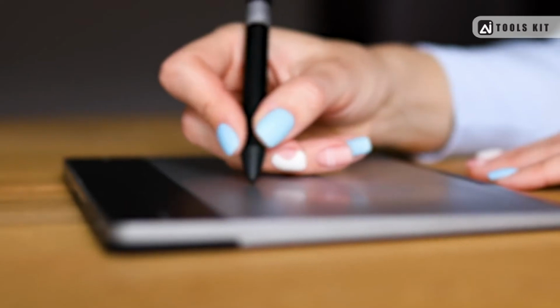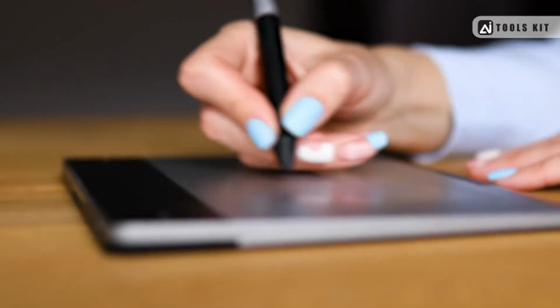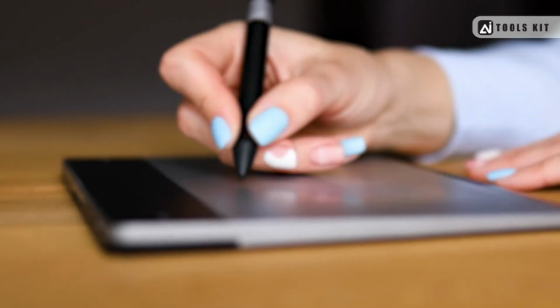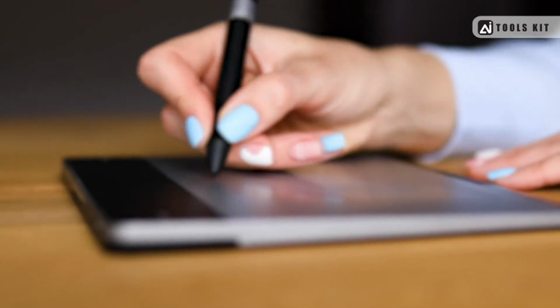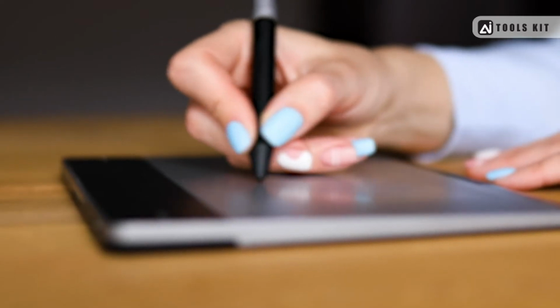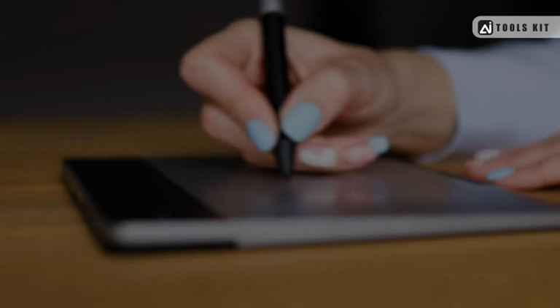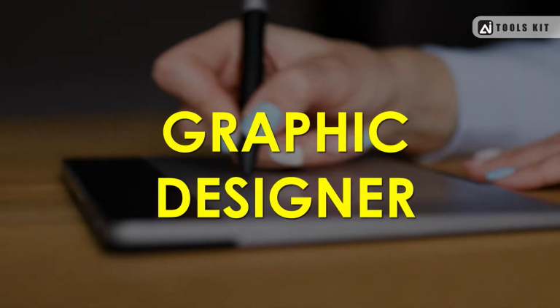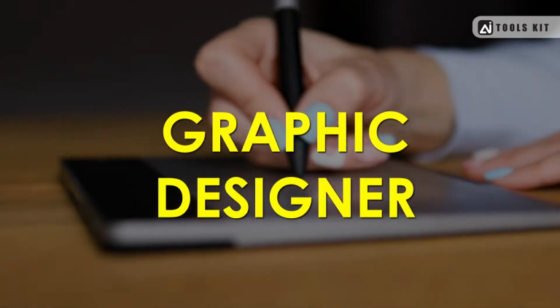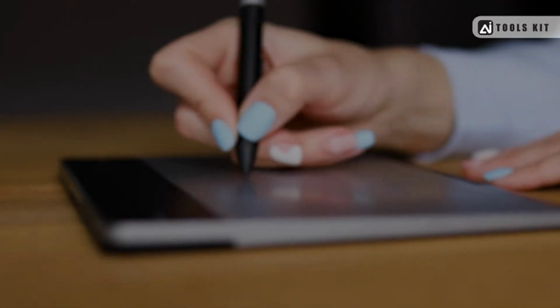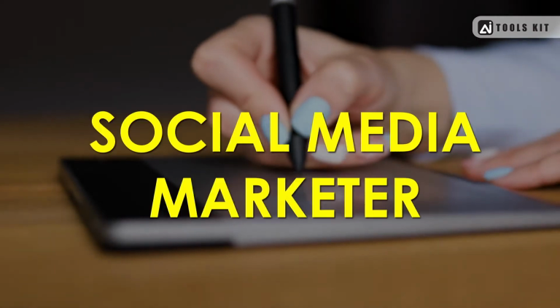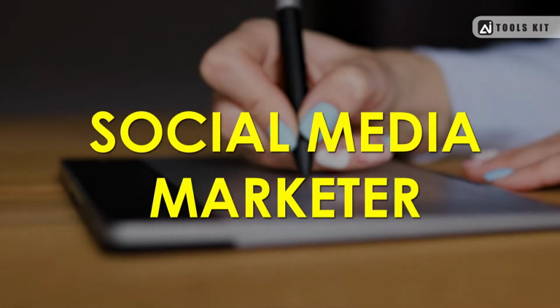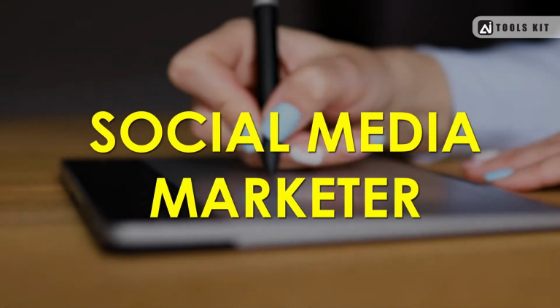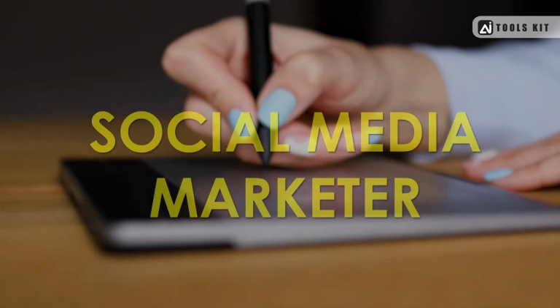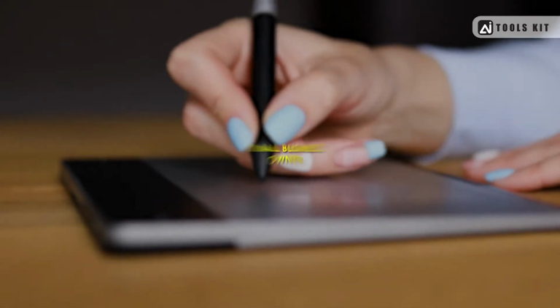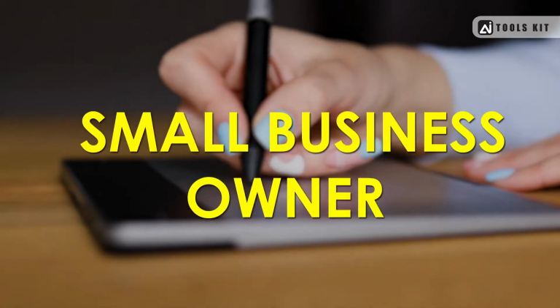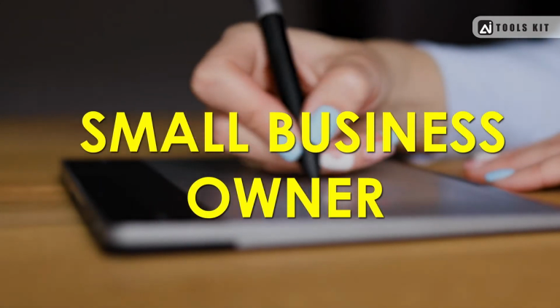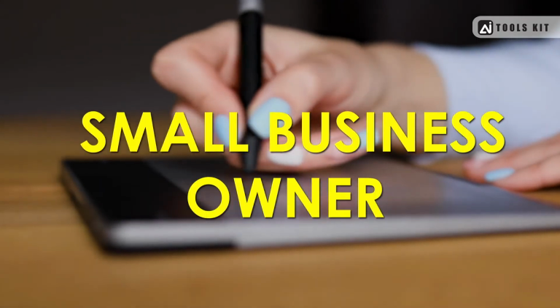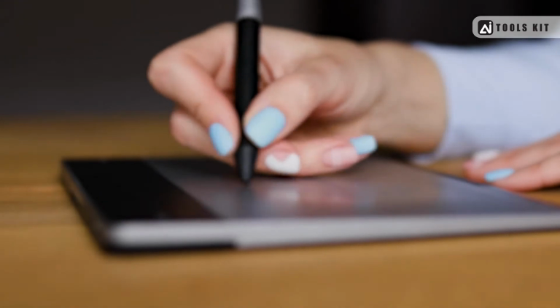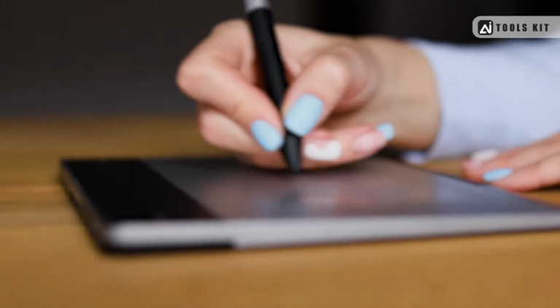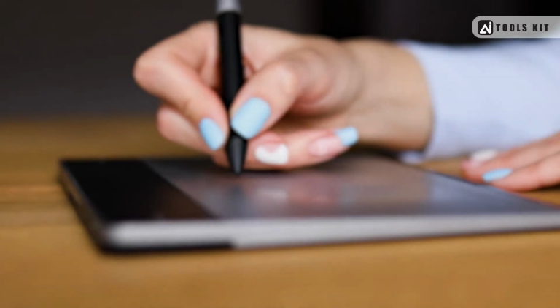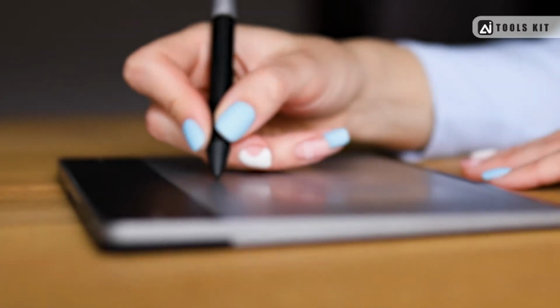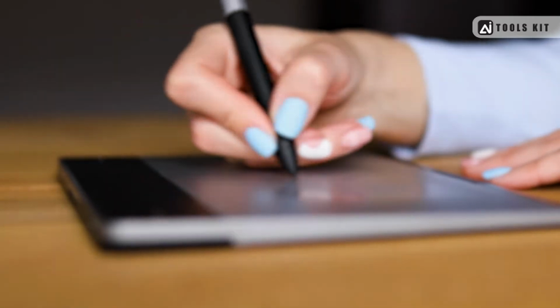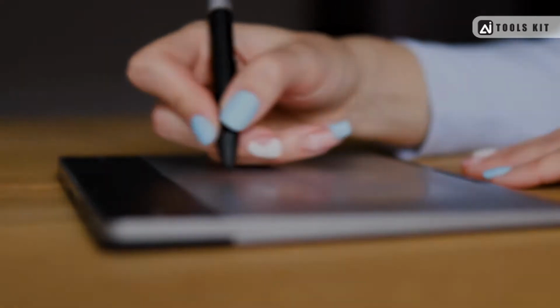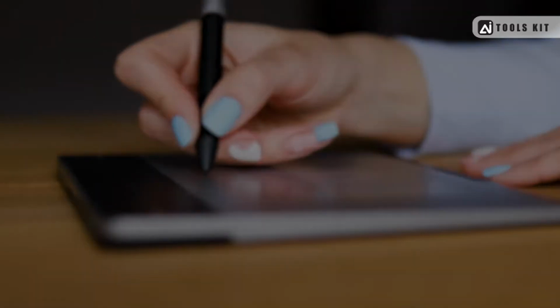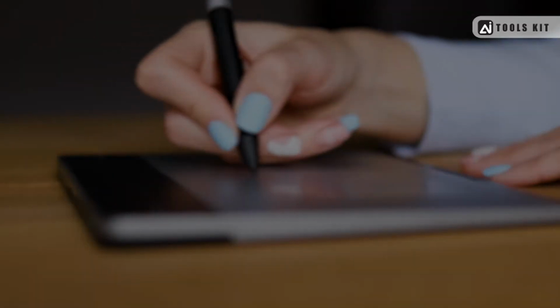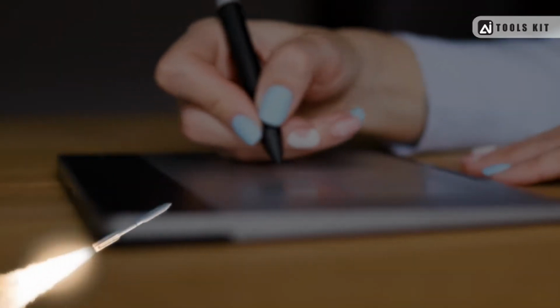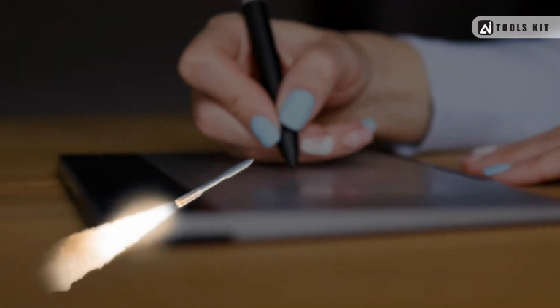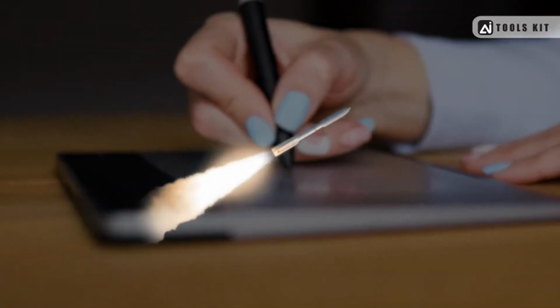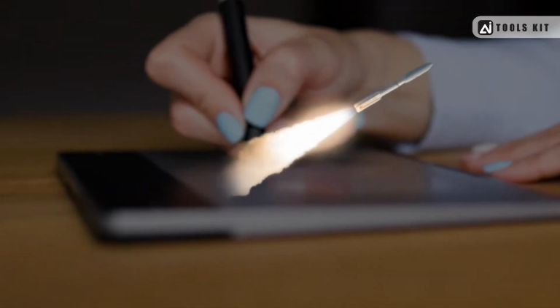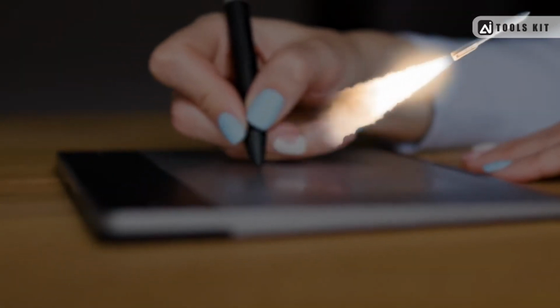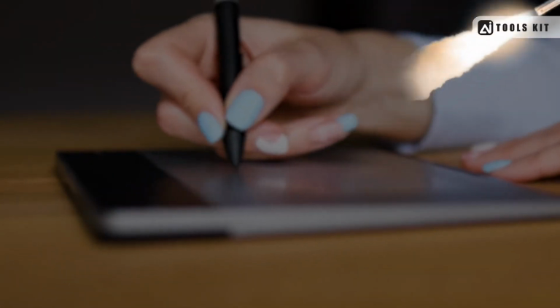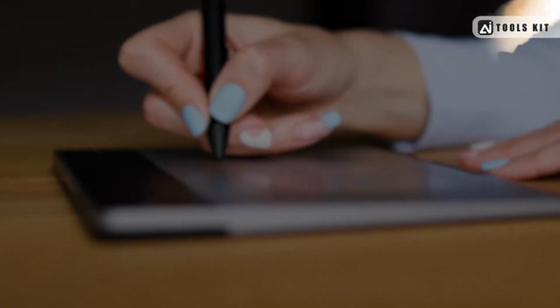Whether you're a graphic designer, social media marketer, or small business owner, these websites will help you take your design game to the next level.